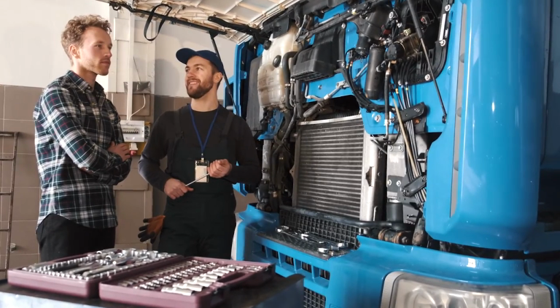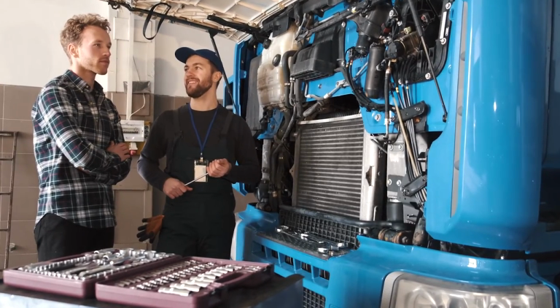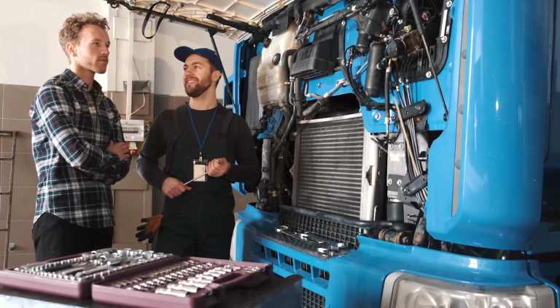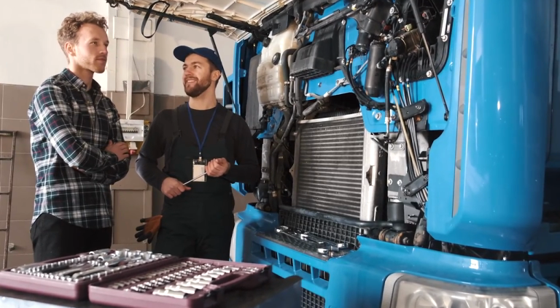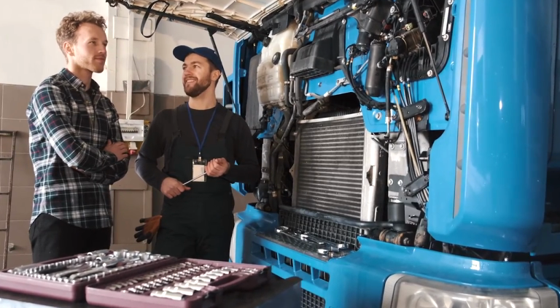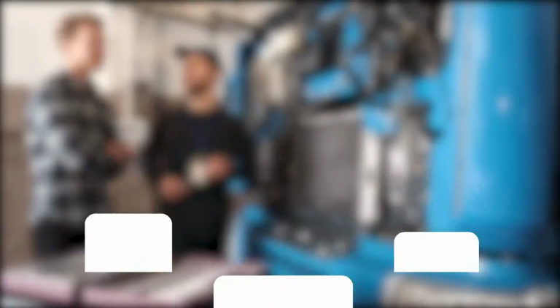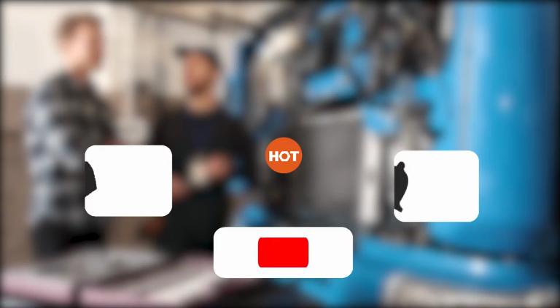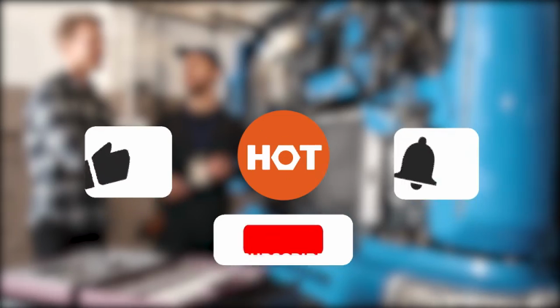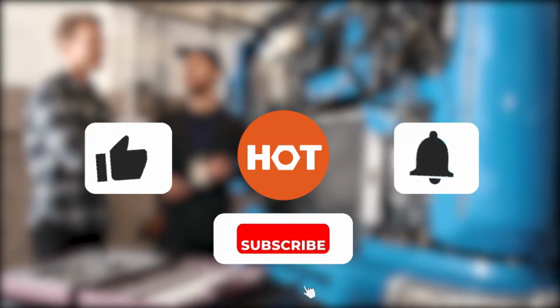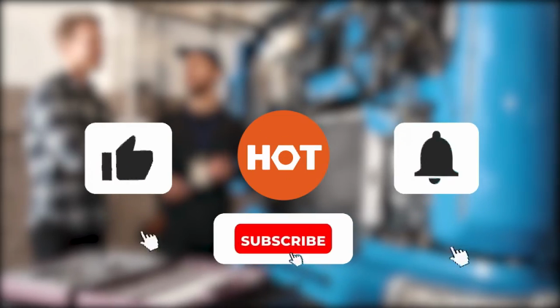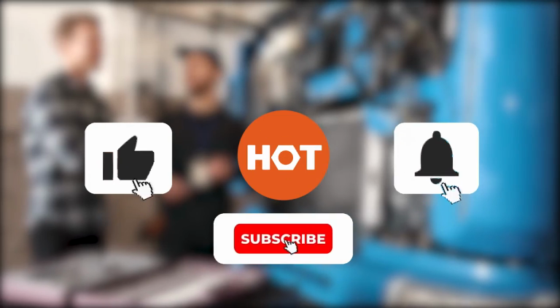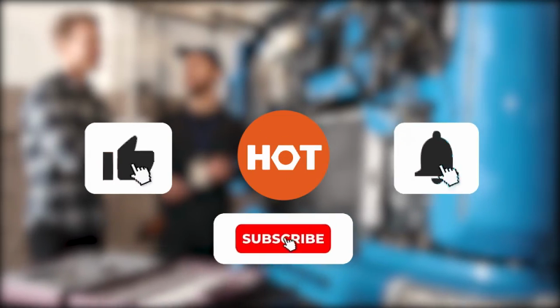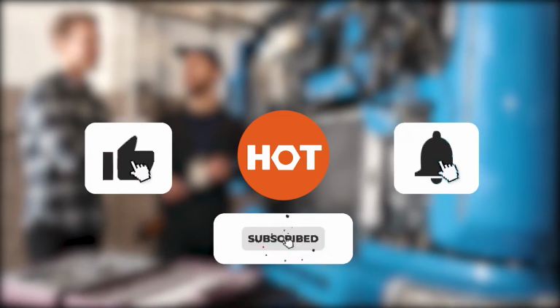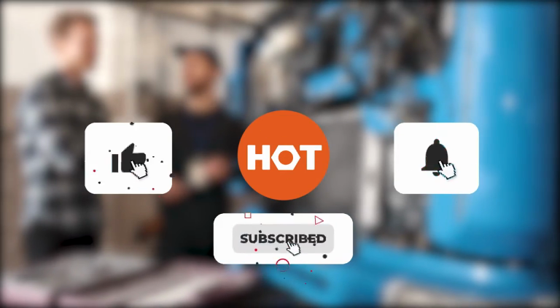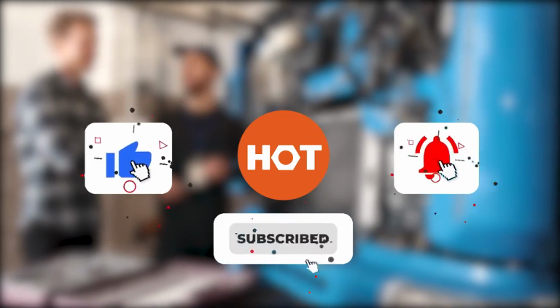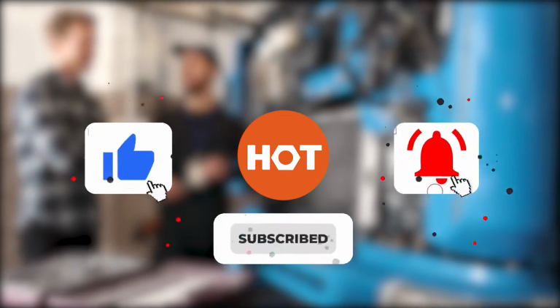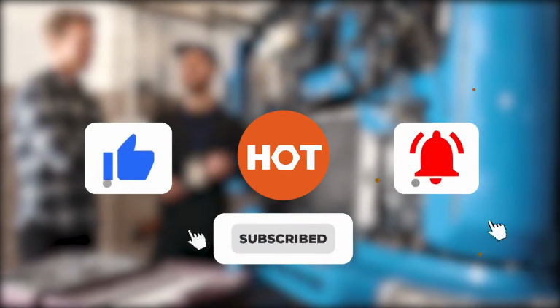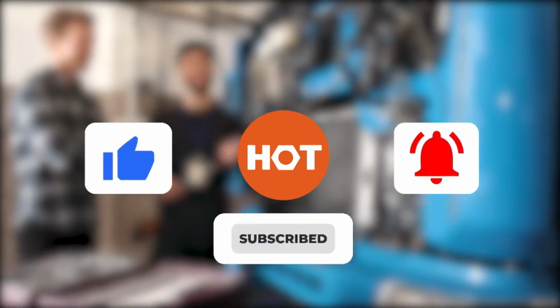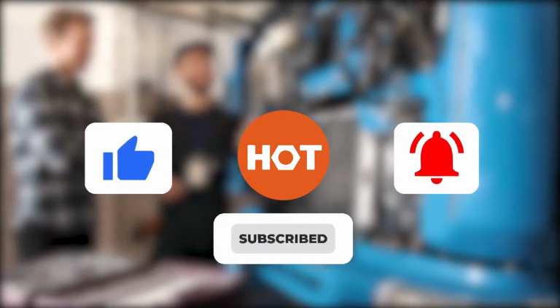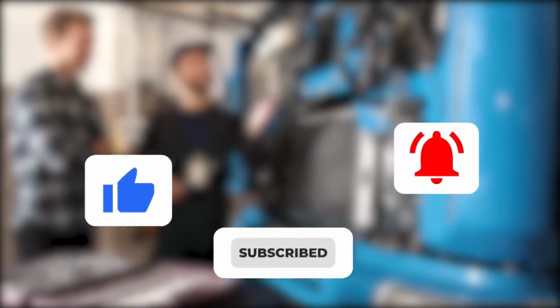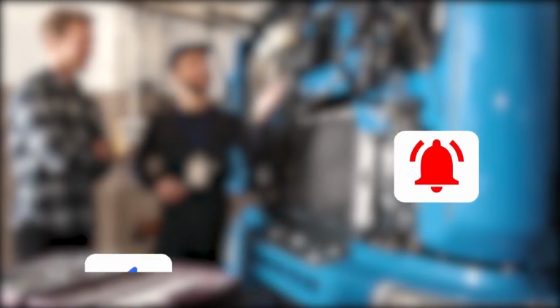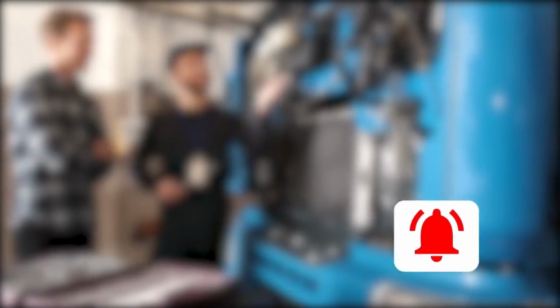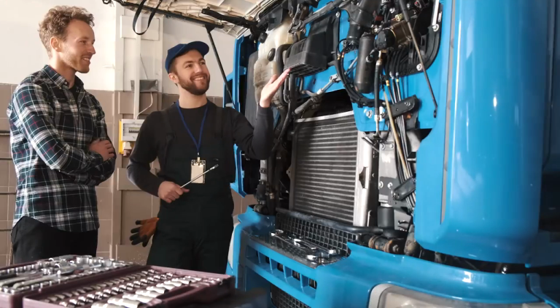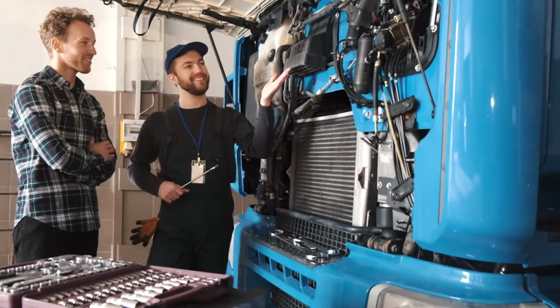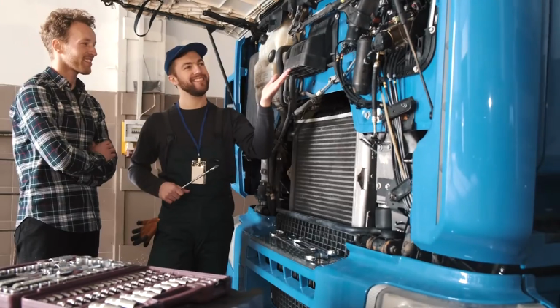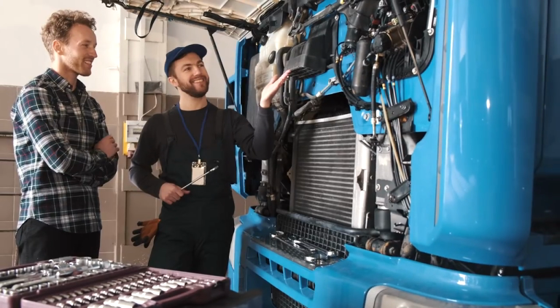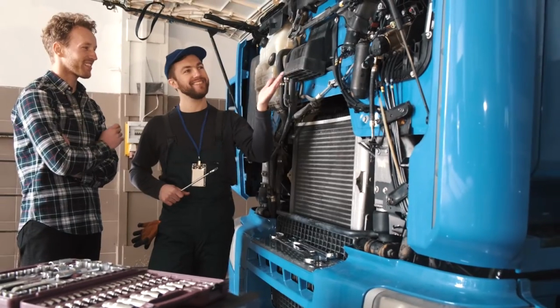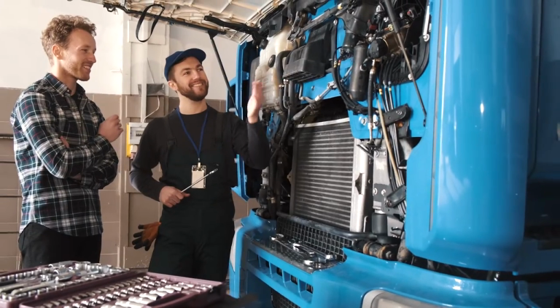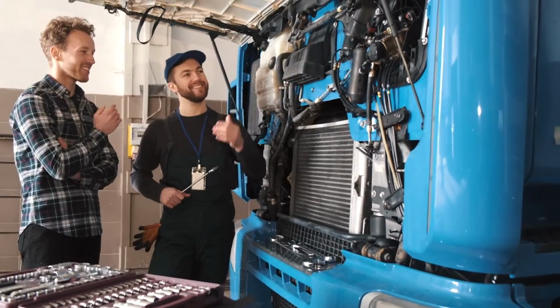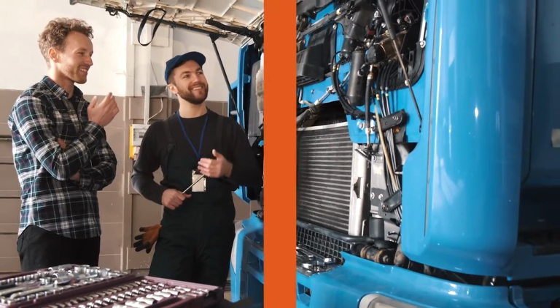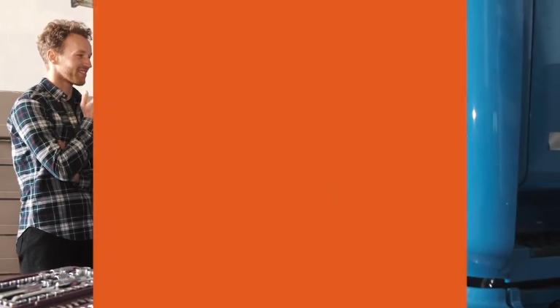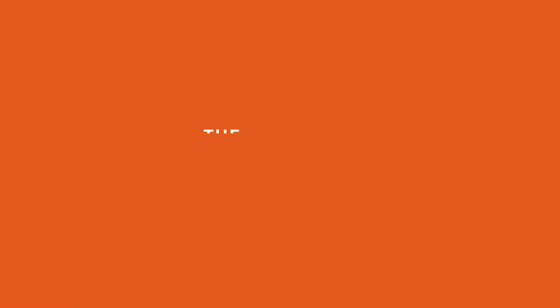Before you begin, be sure to like the video and subscribe to stay up to date with the best tools, equipment and accessories out there for you.